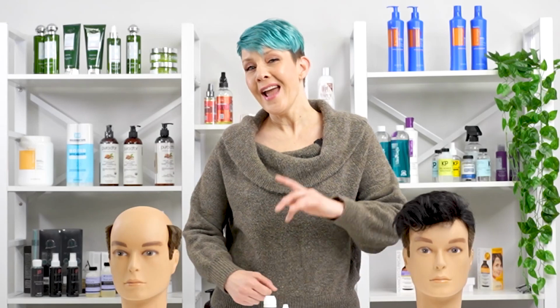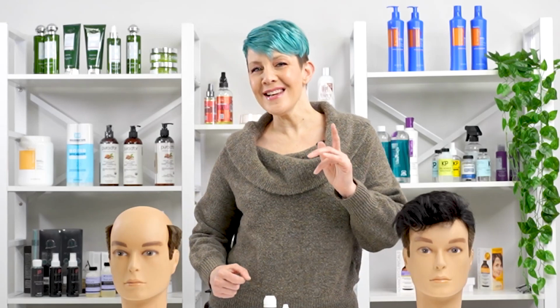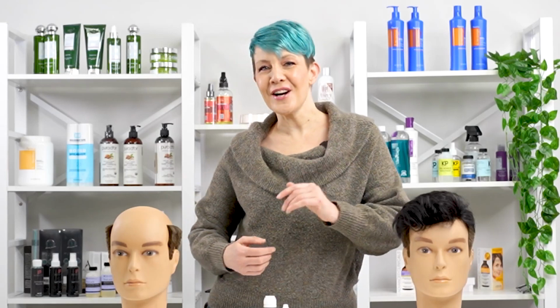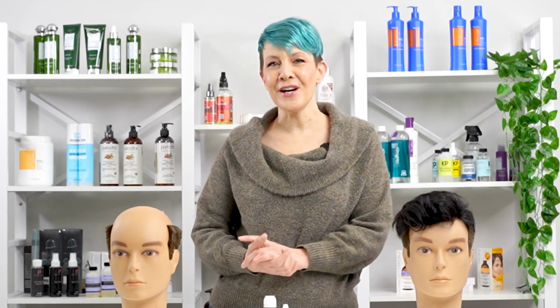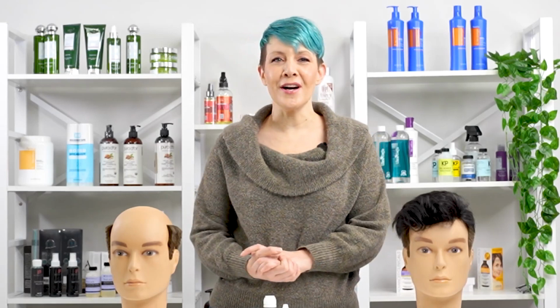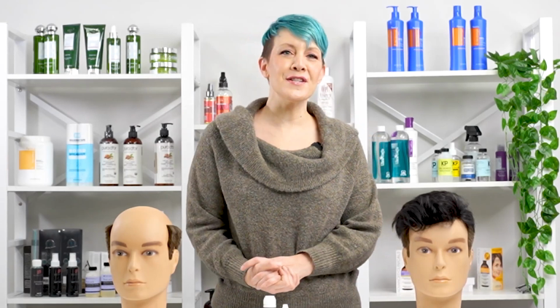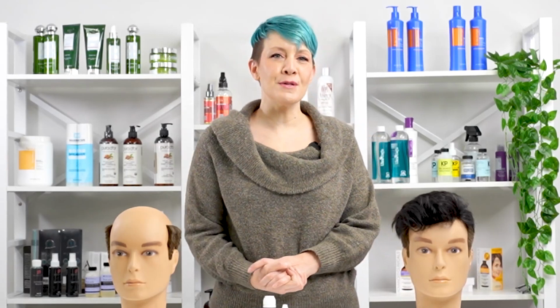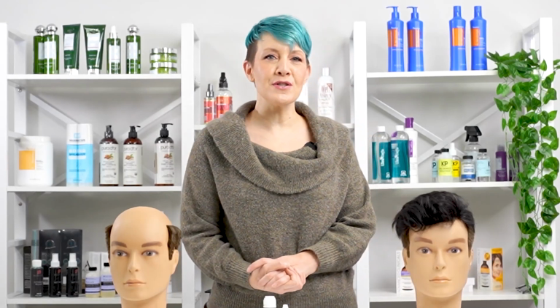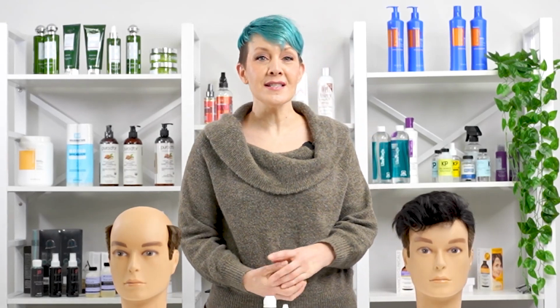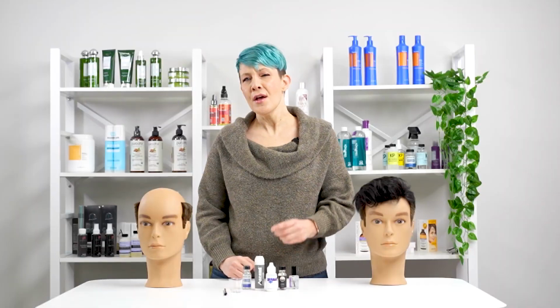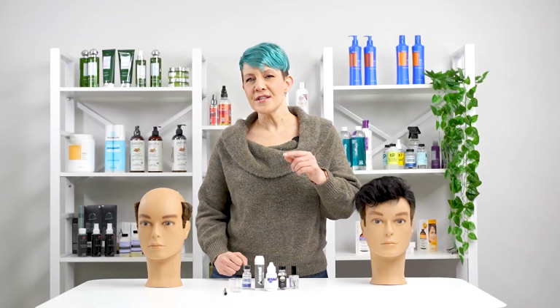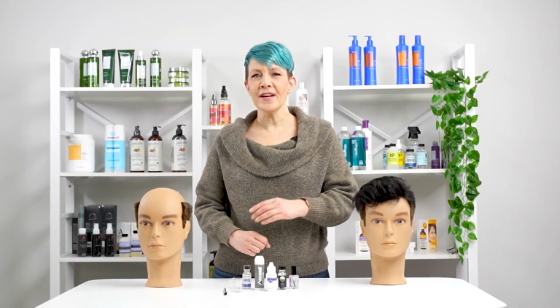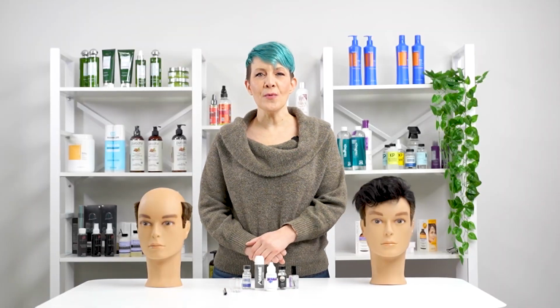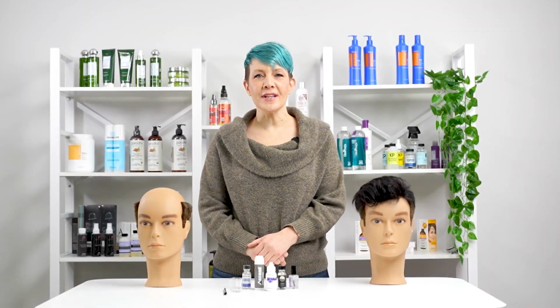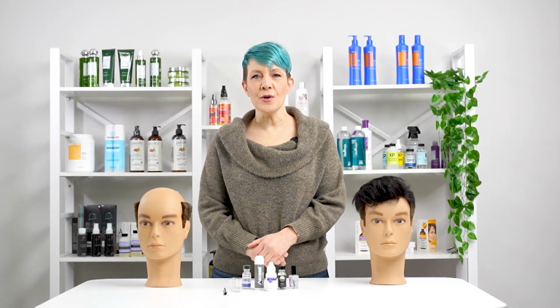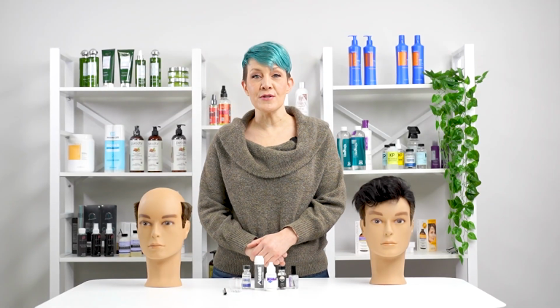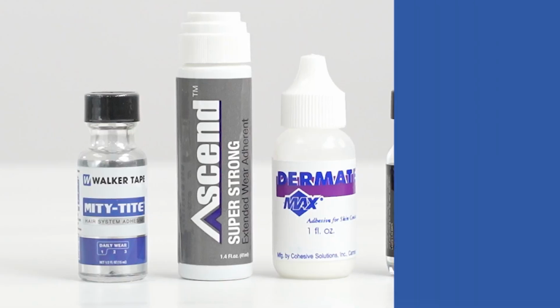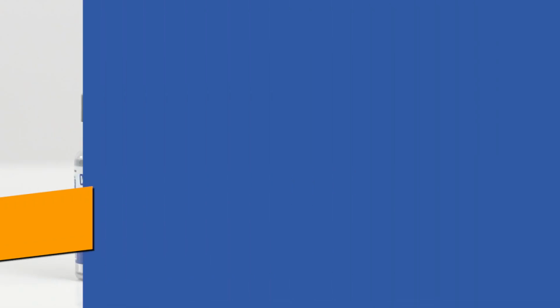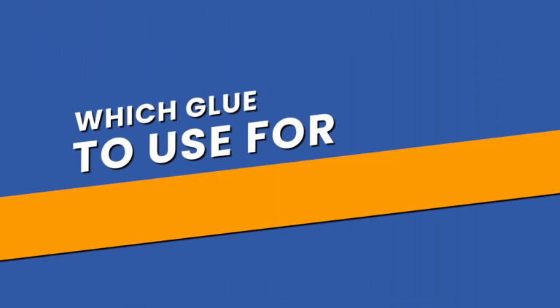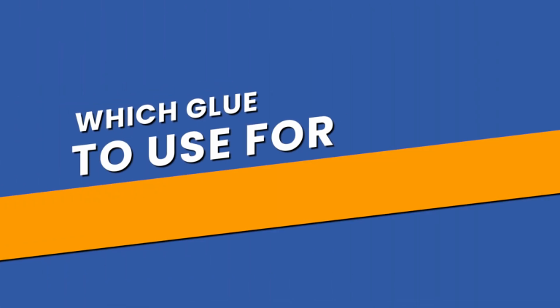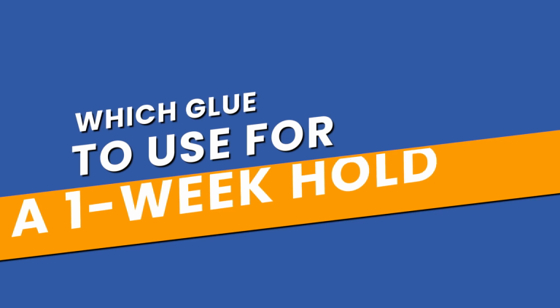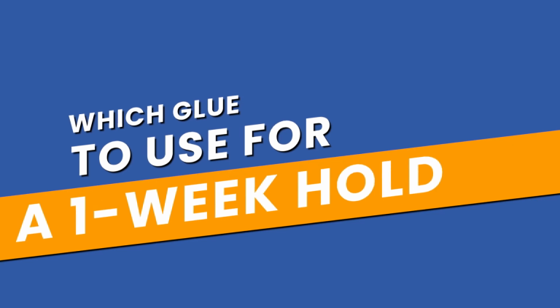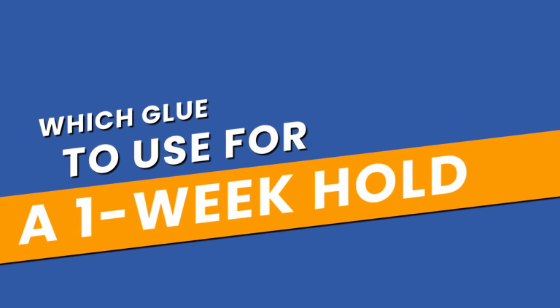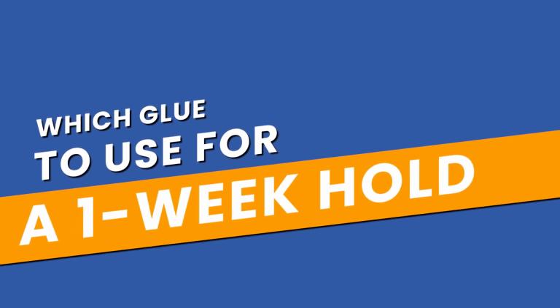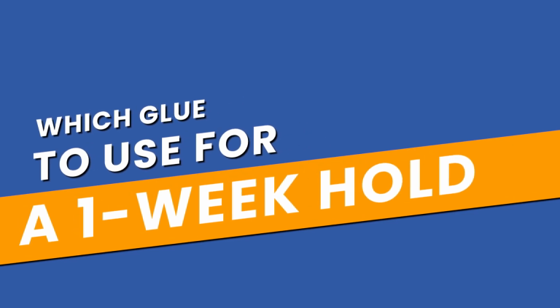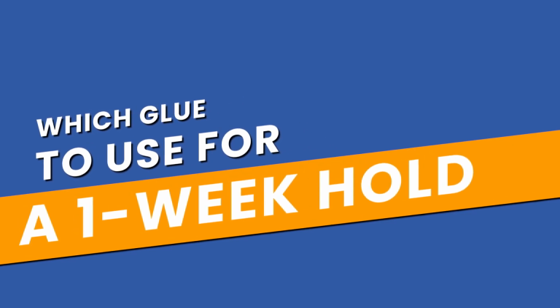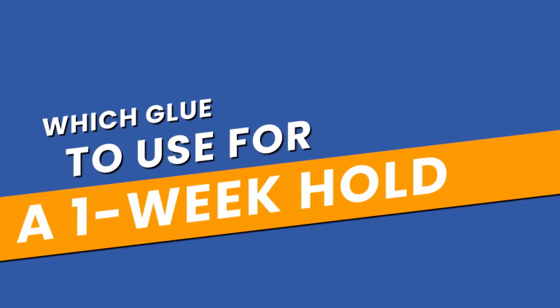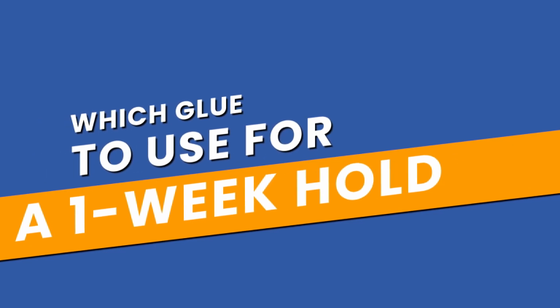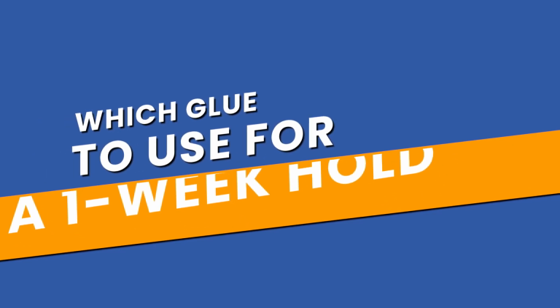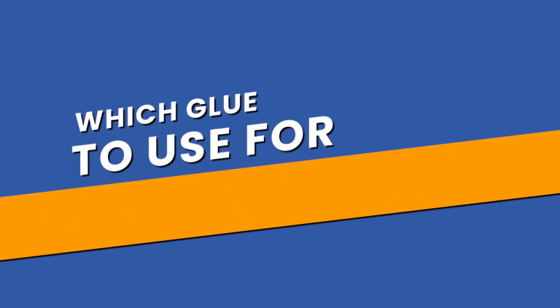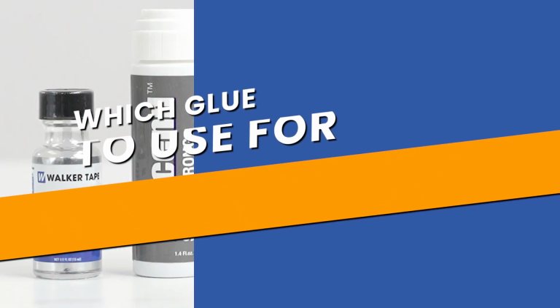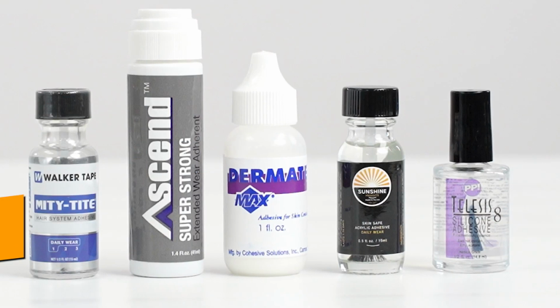Hey, it's Terry here, your hair system specialist. This video will tell you about some excellent hairpiece adhesives that will give you a one-week hold.